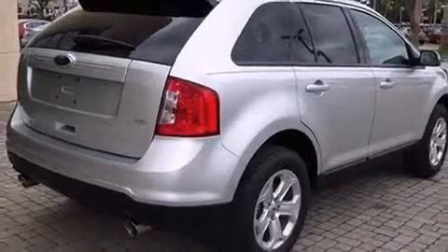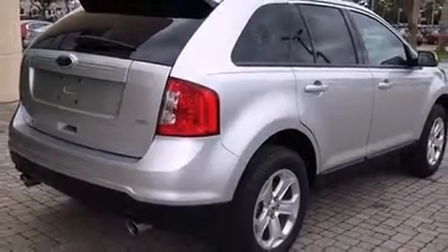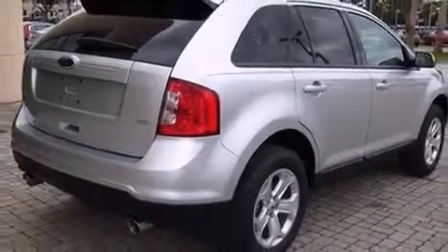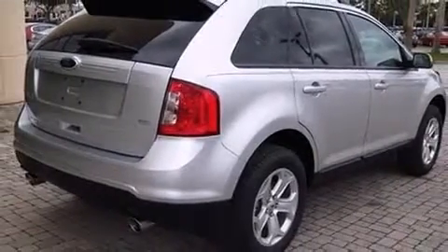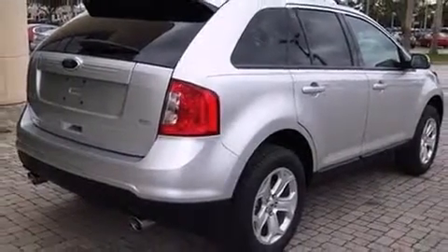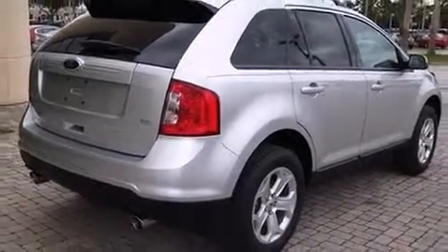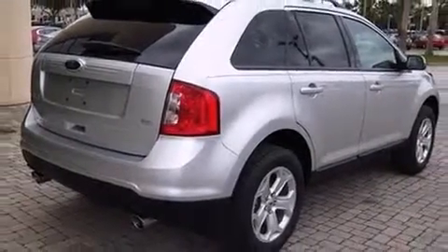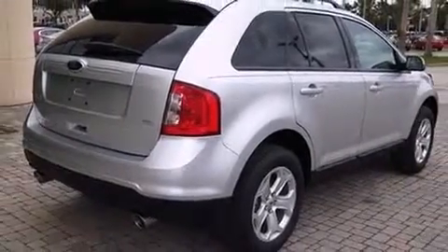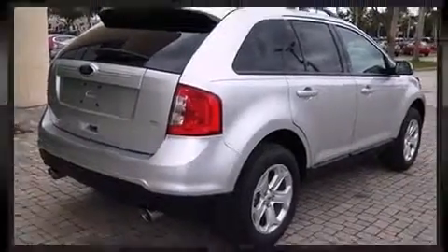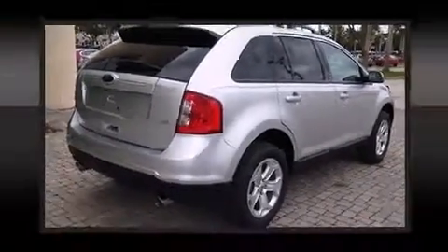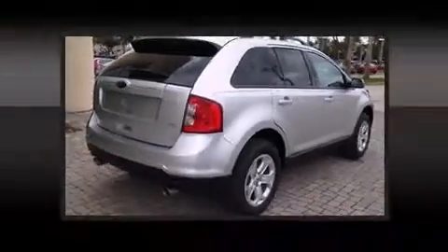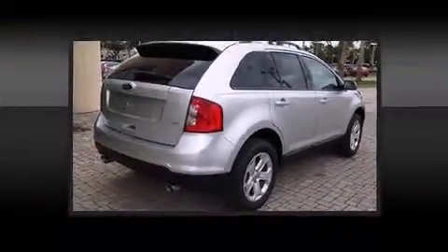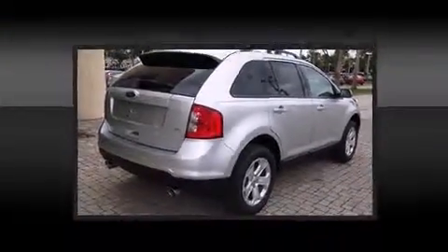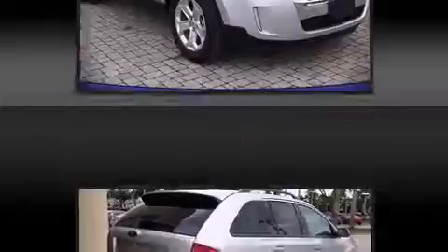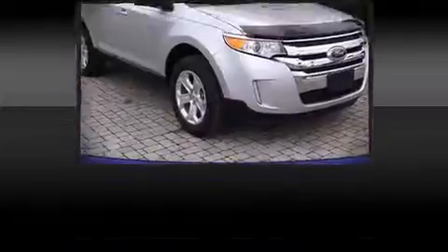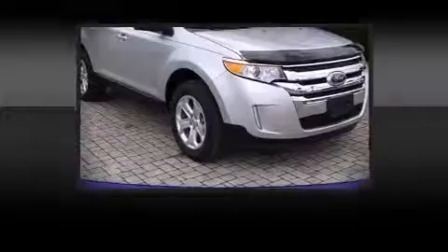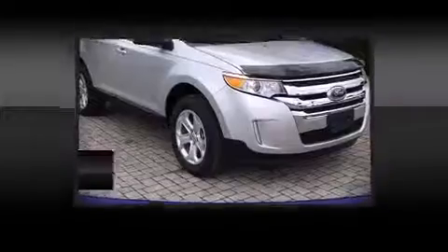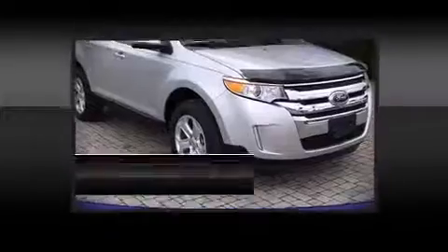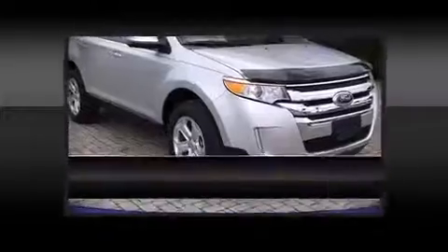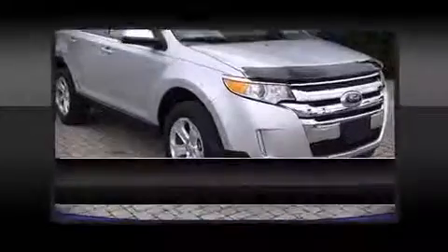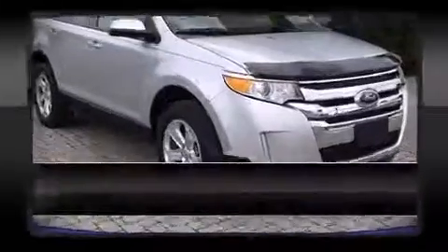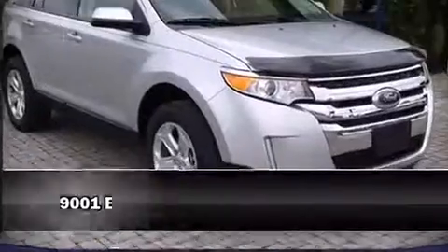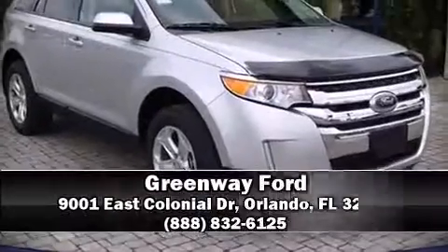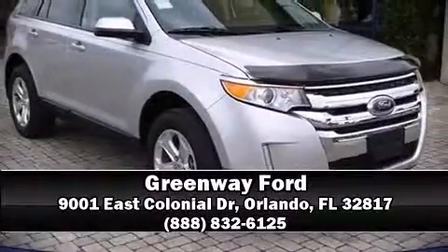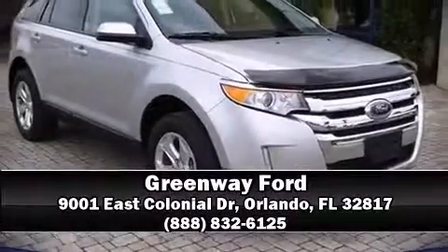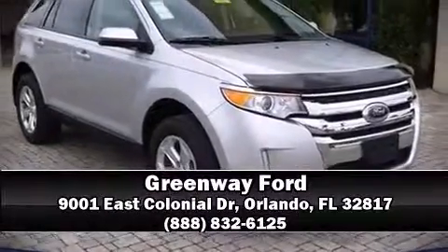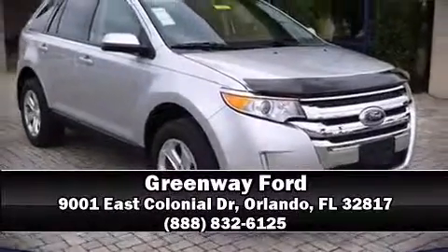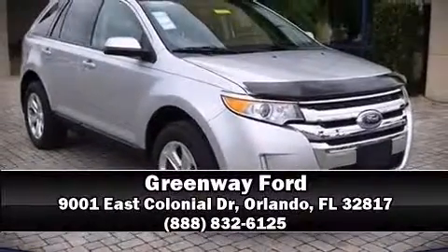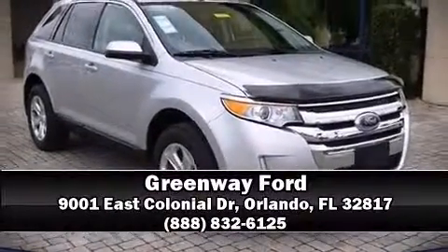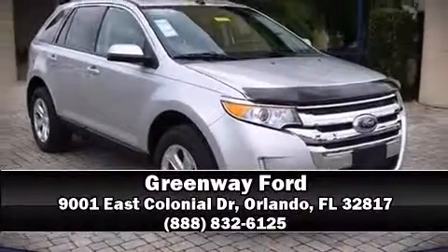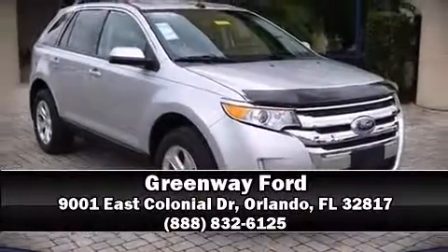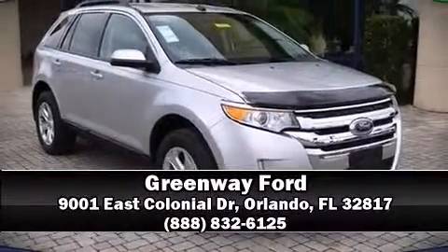Our sales reps are knowledgeable and professional. Come on in and take a test drive. Find us in middle 5.